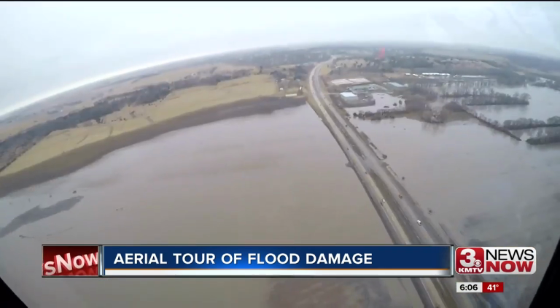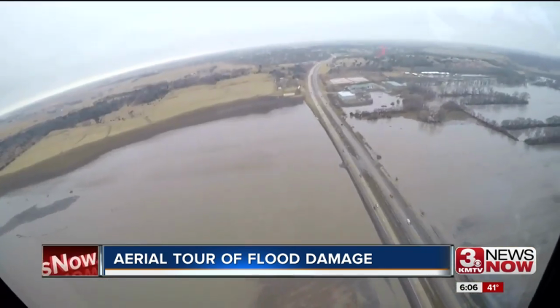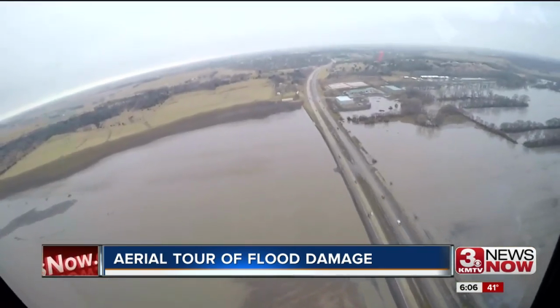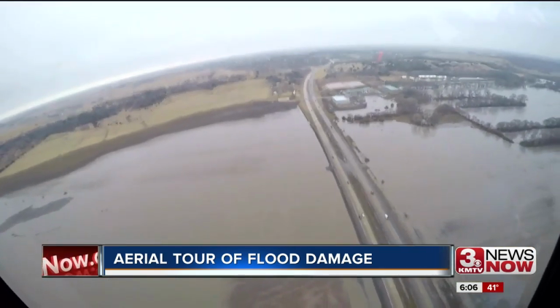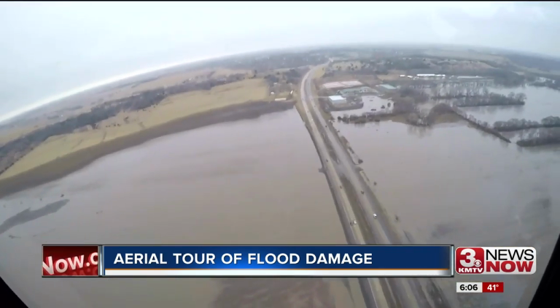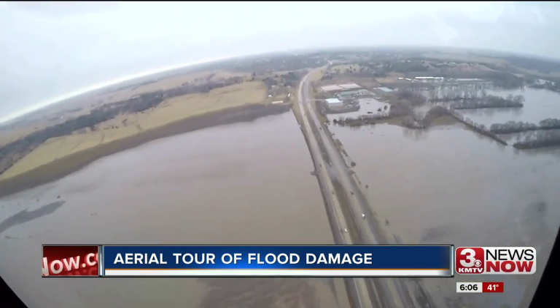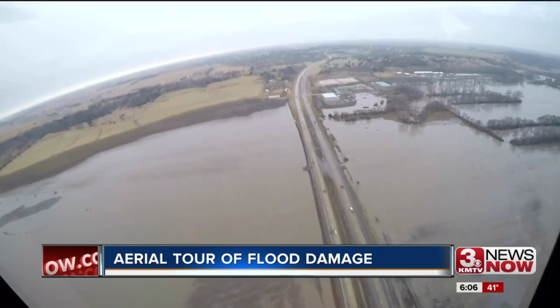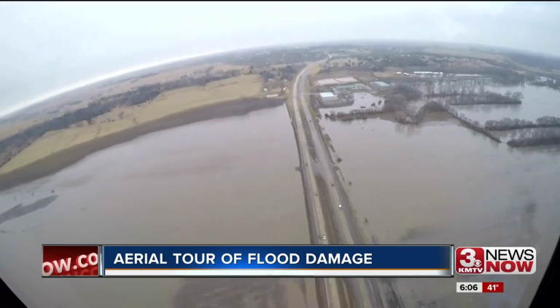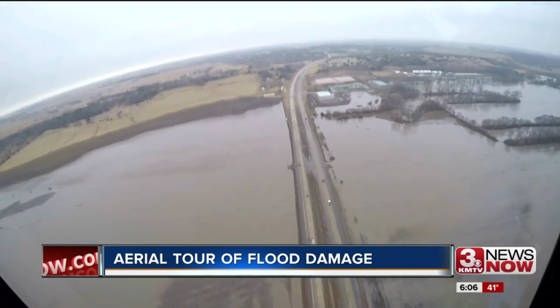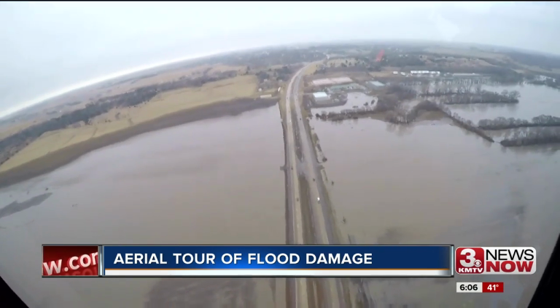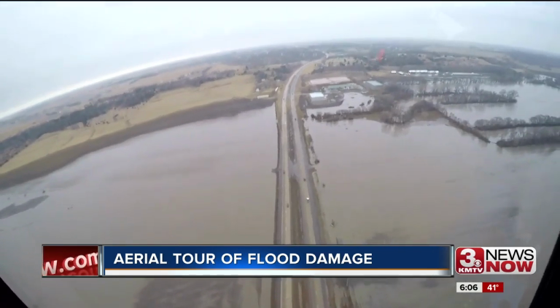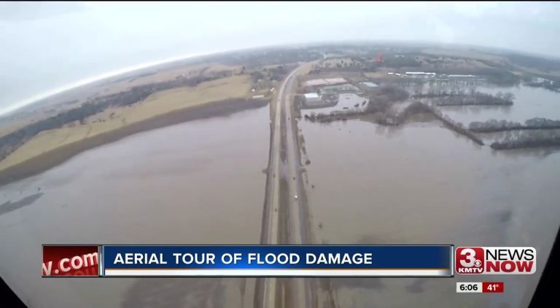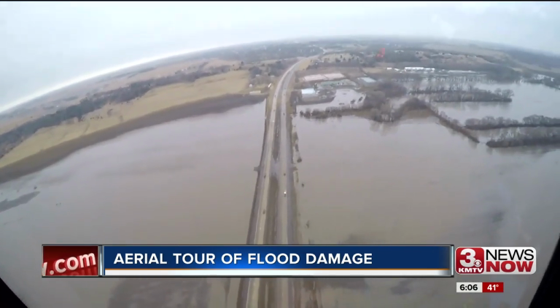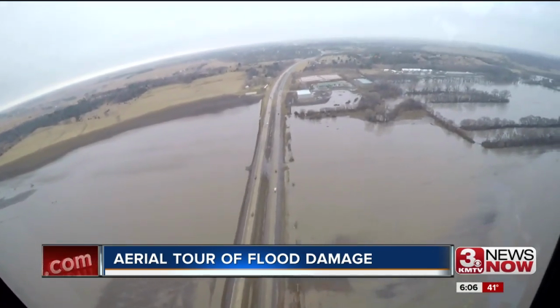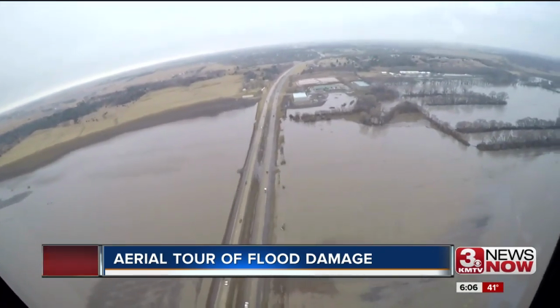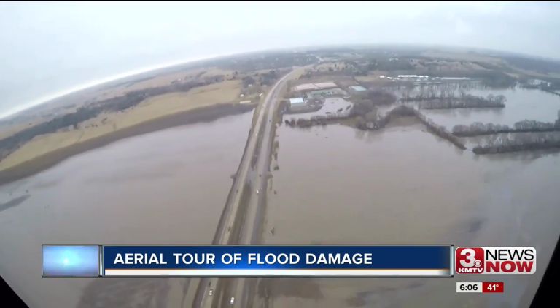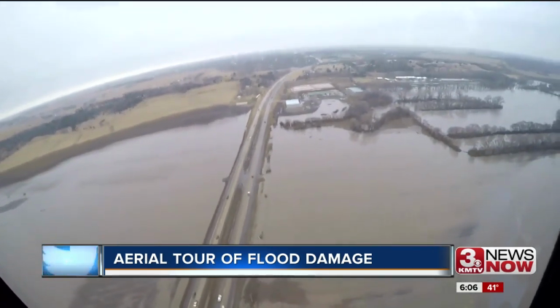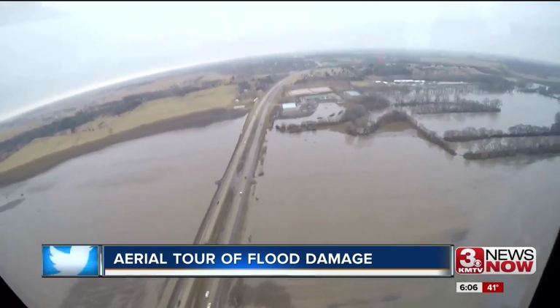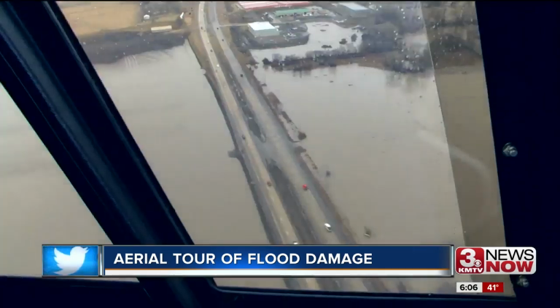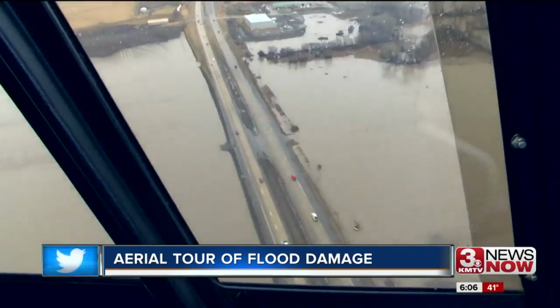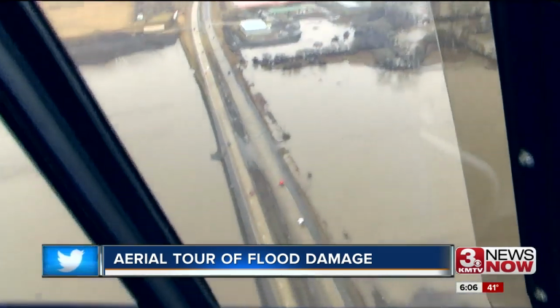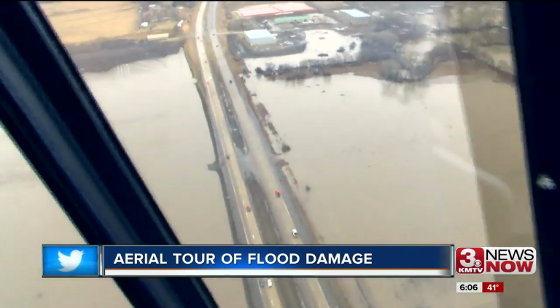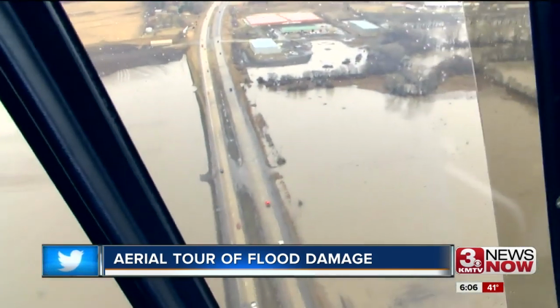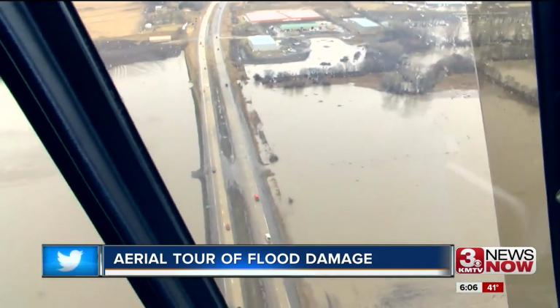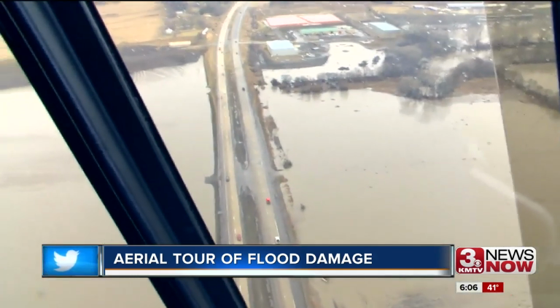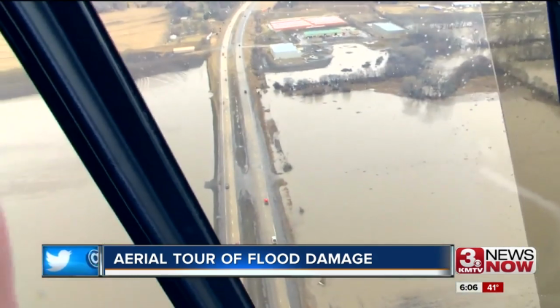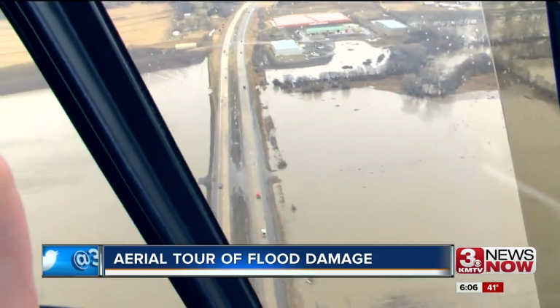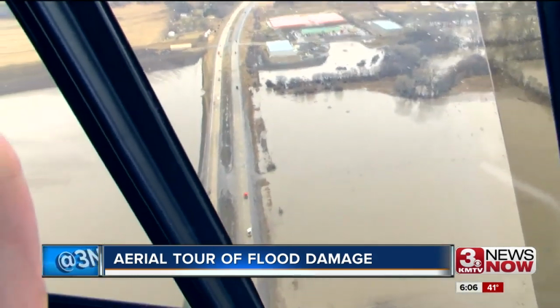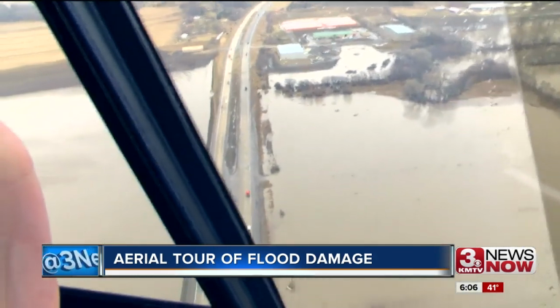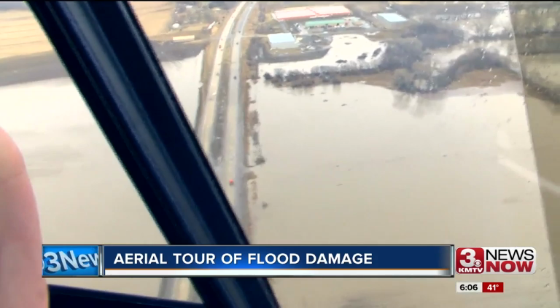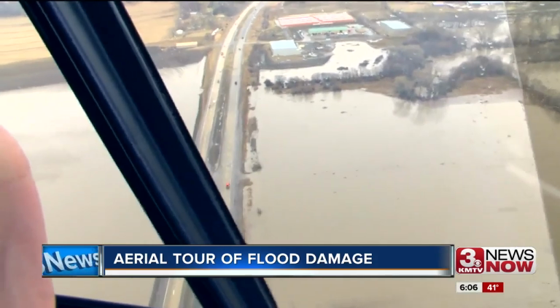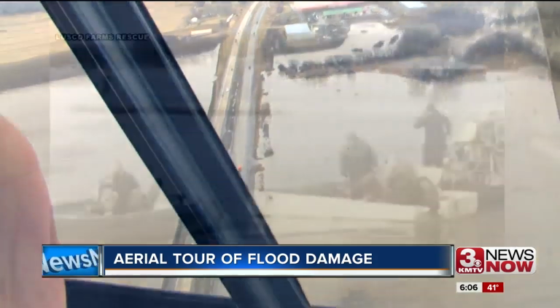It's going down quite a bit. Maple Street is back open, but the water is coming right up to the edge of the roadway.